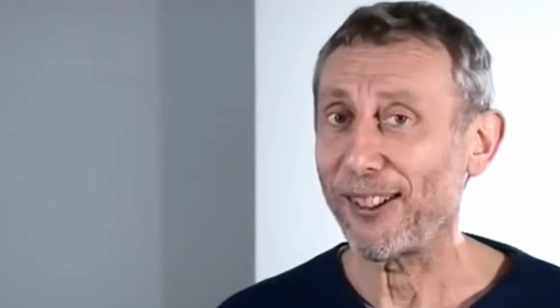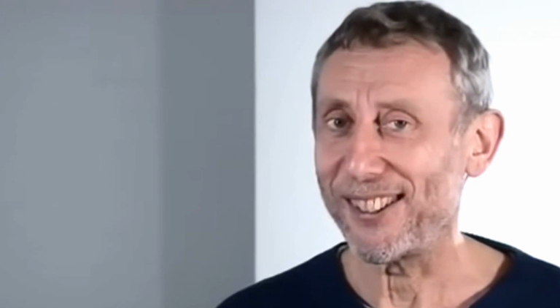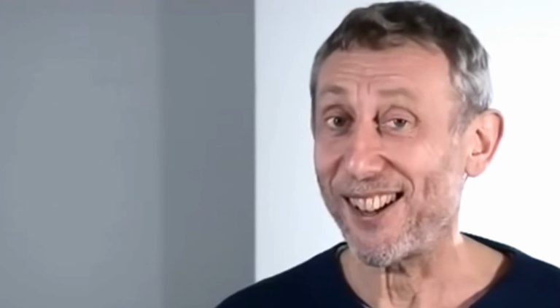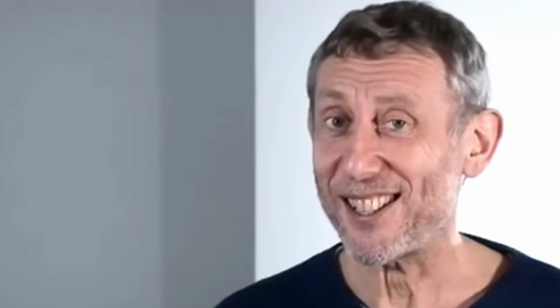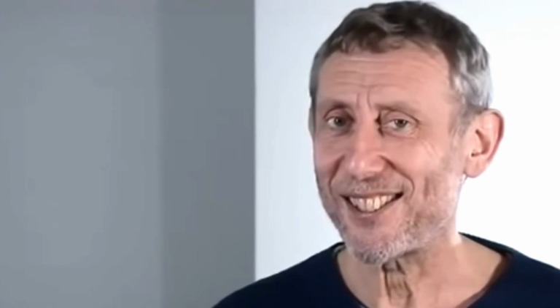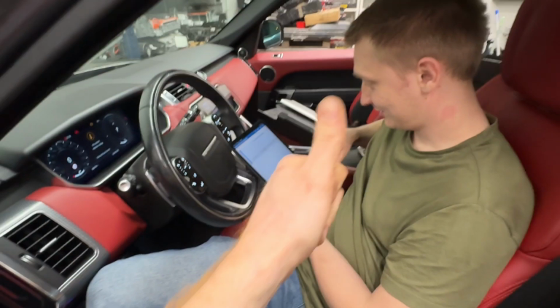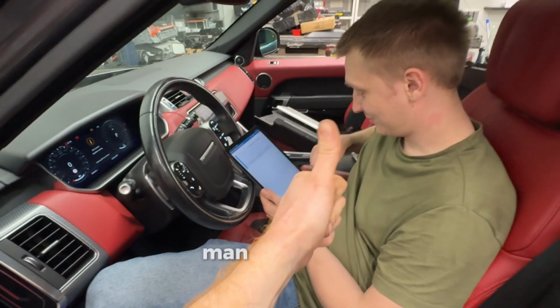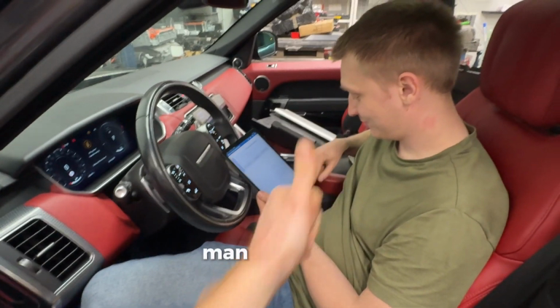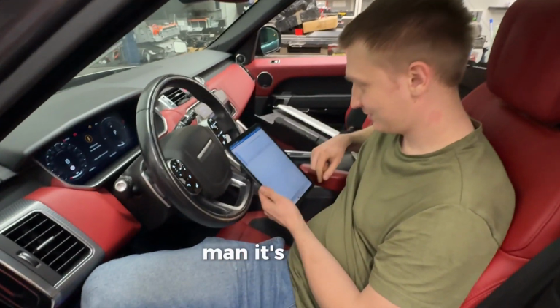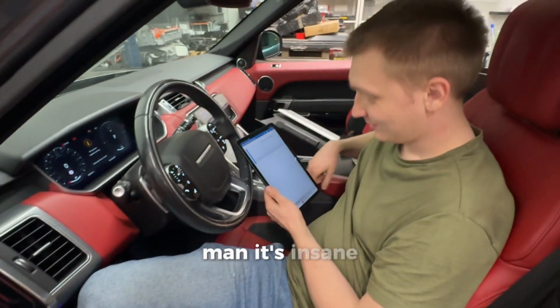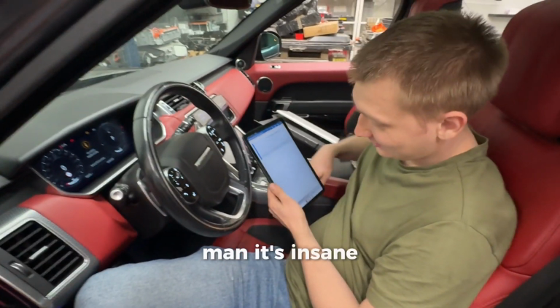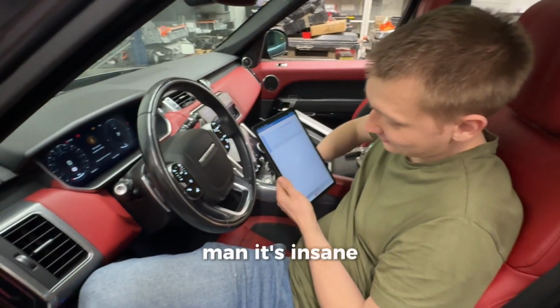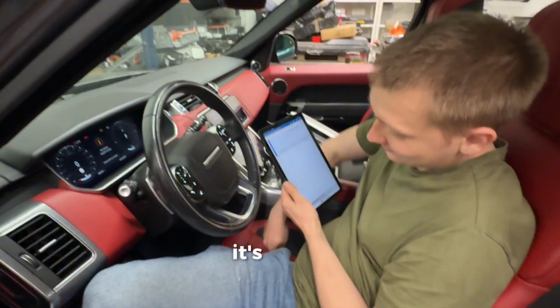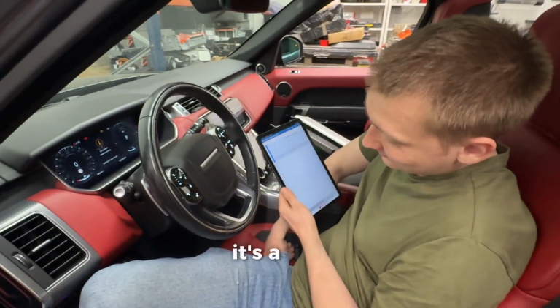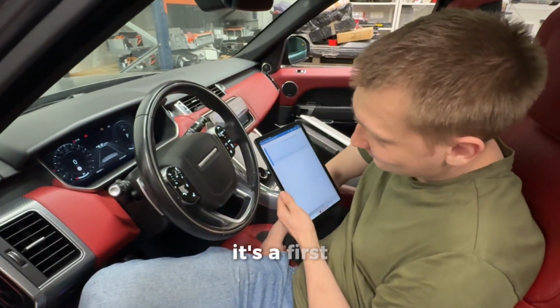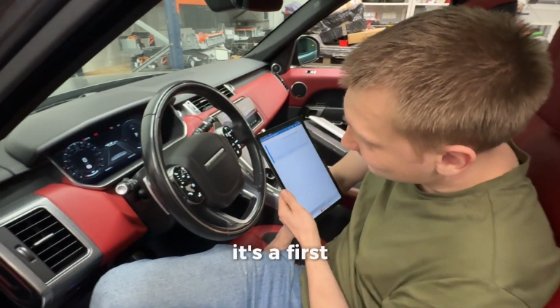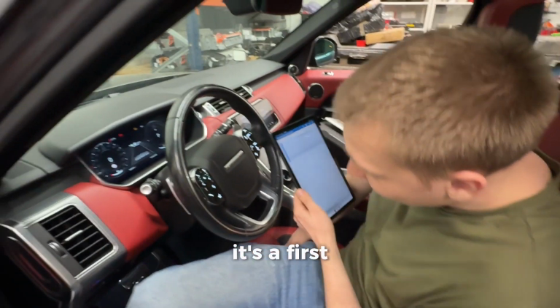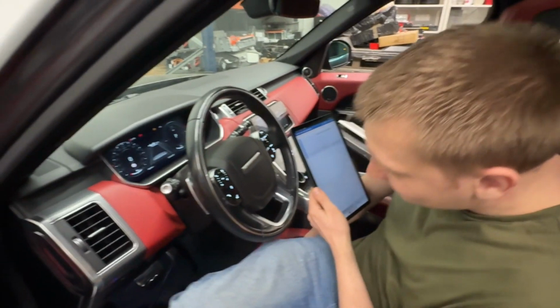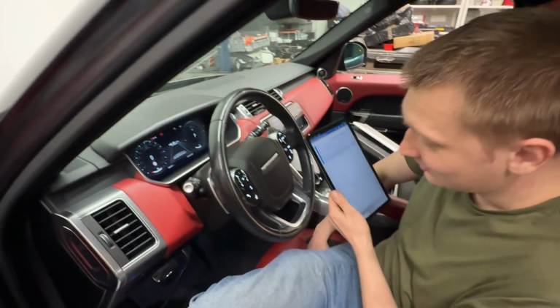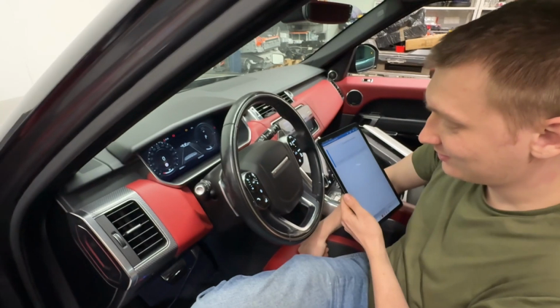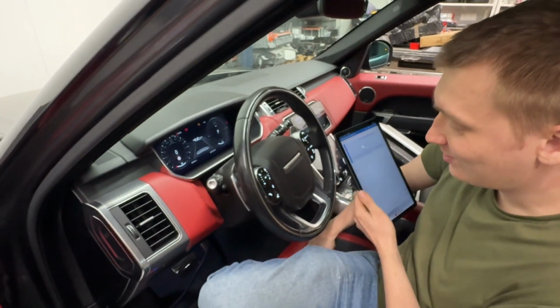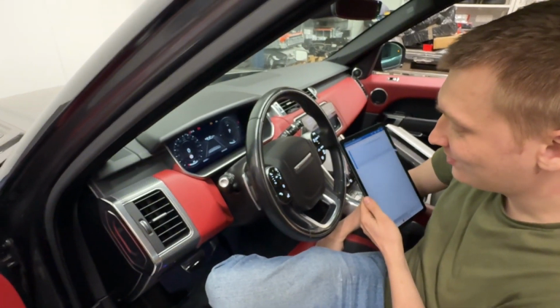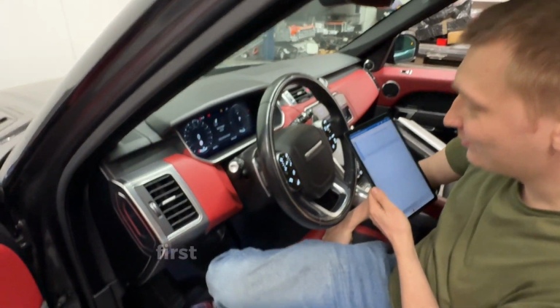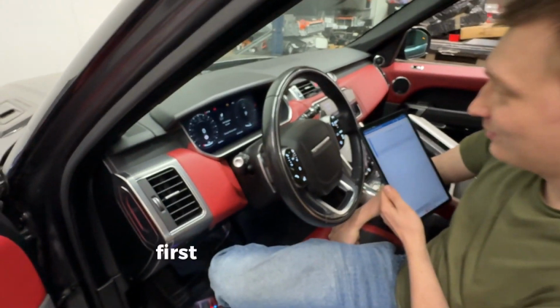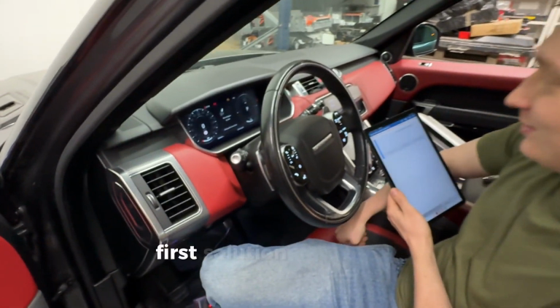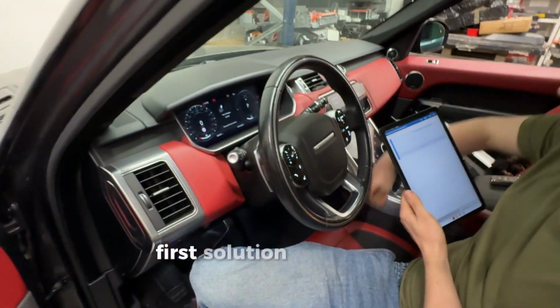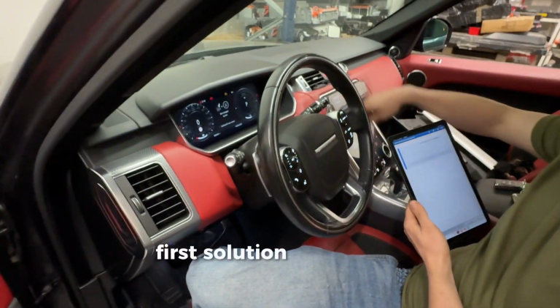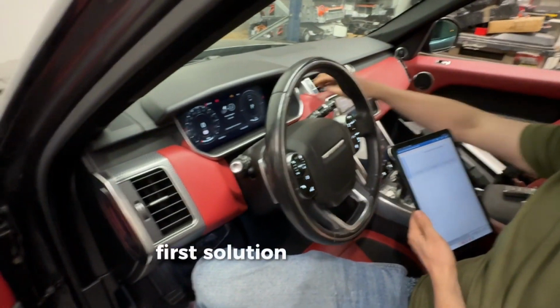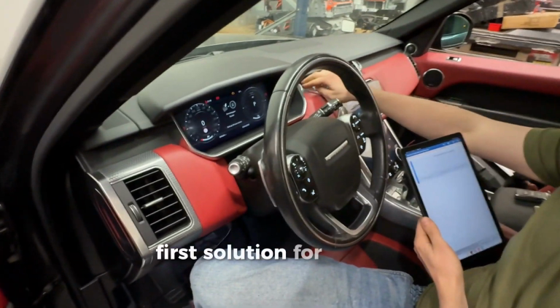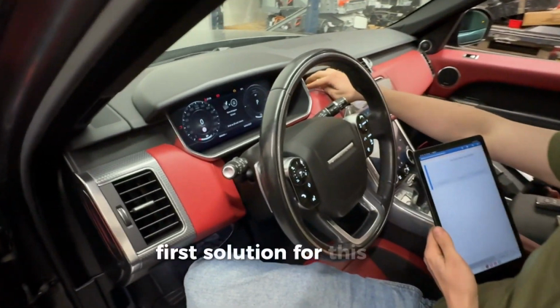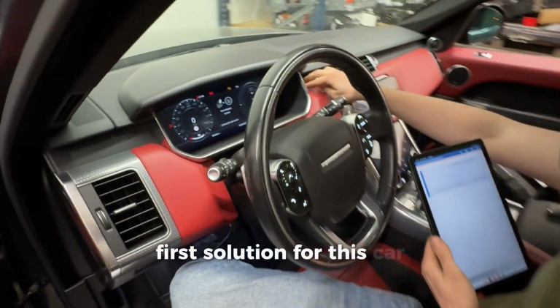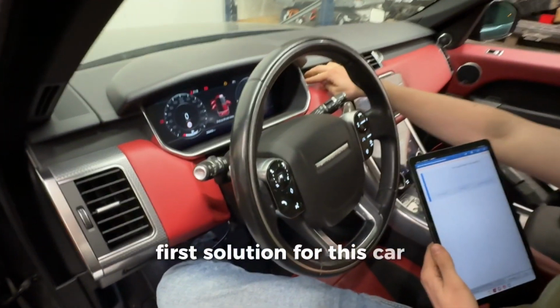Nice, it's insane — it's the first solution for this car.